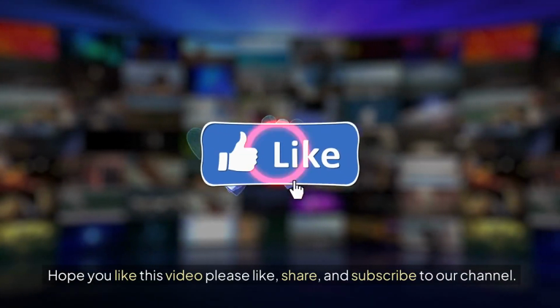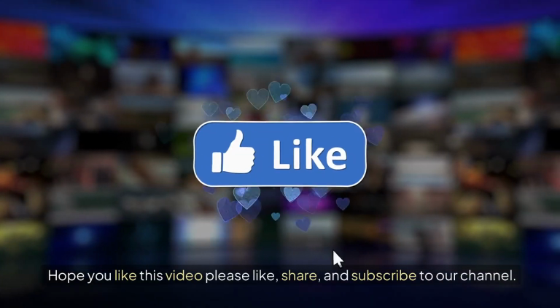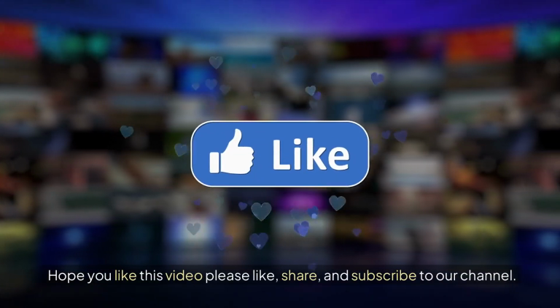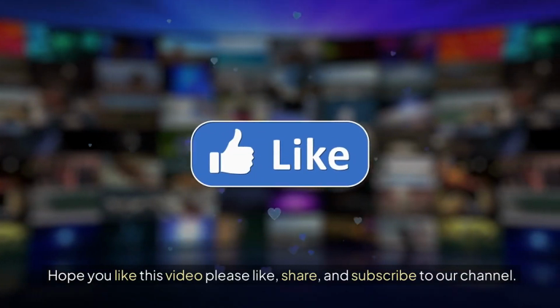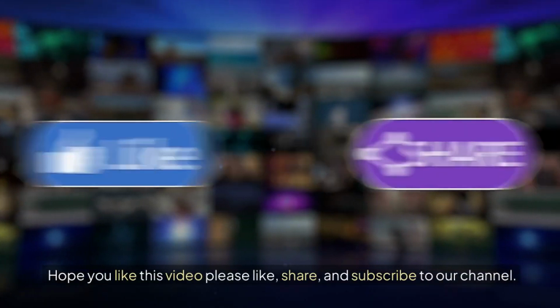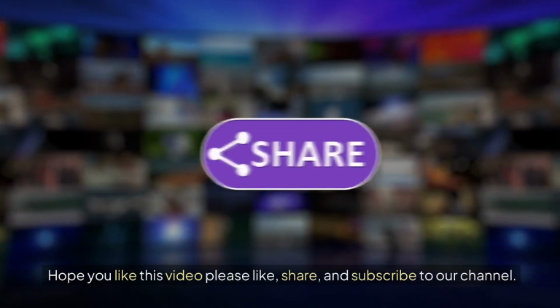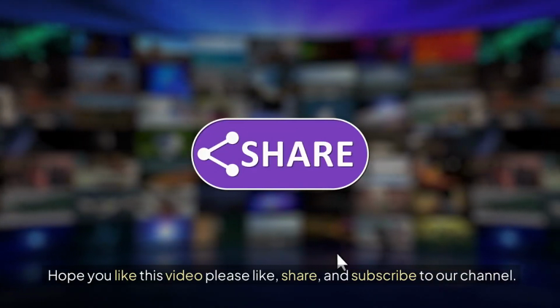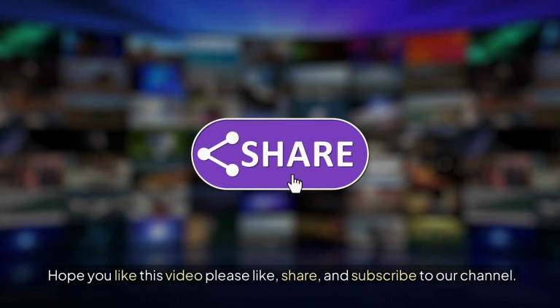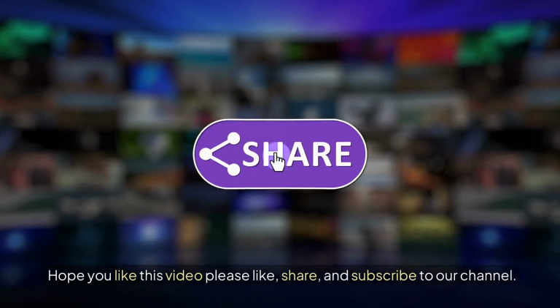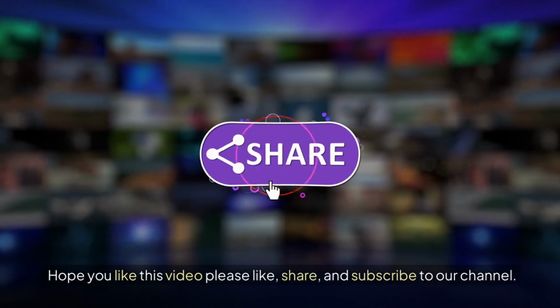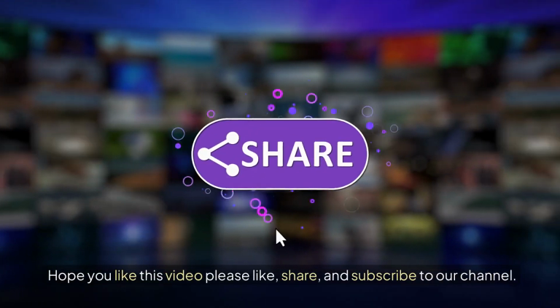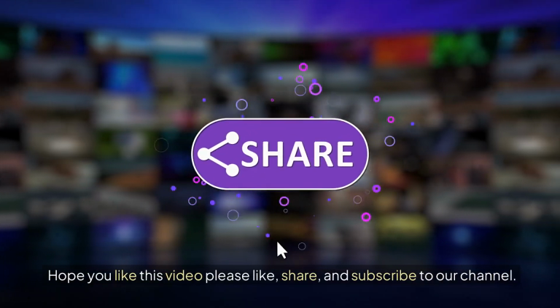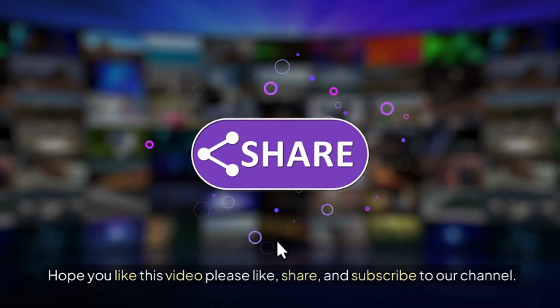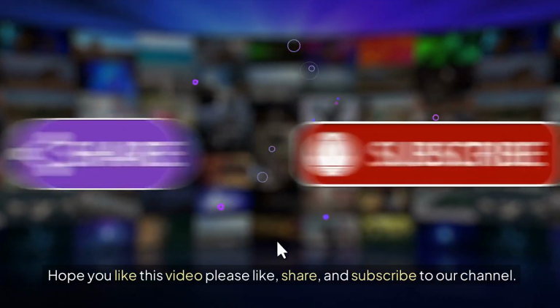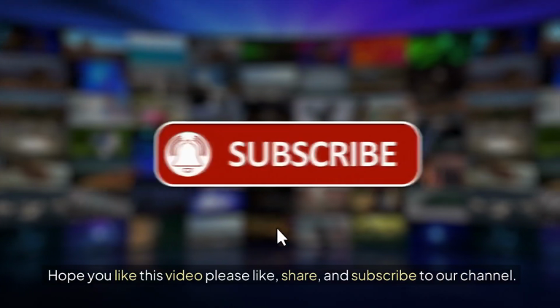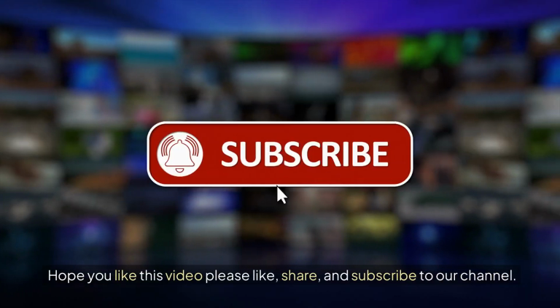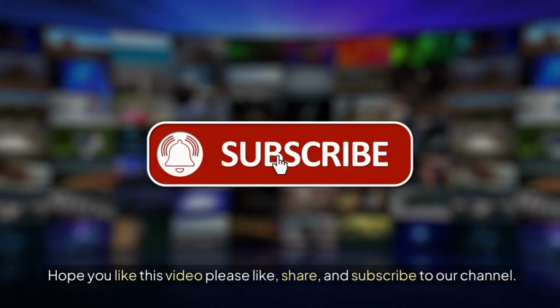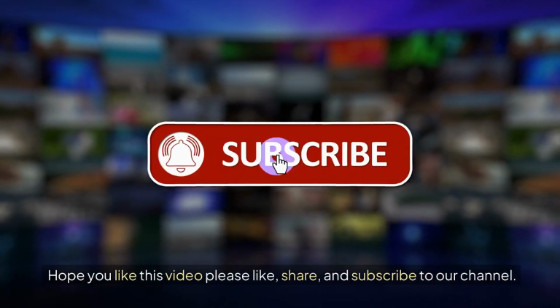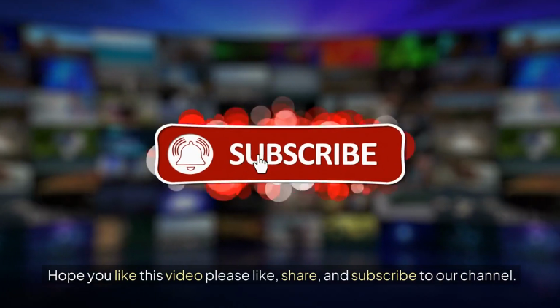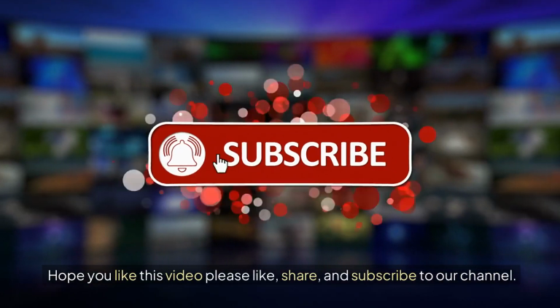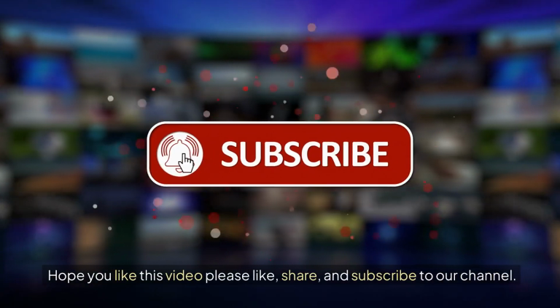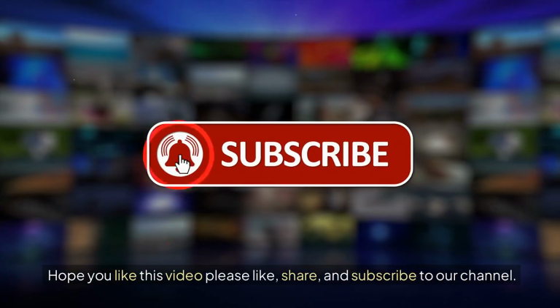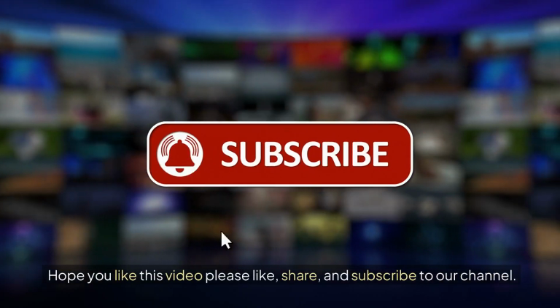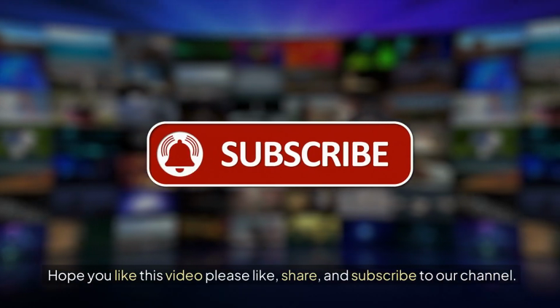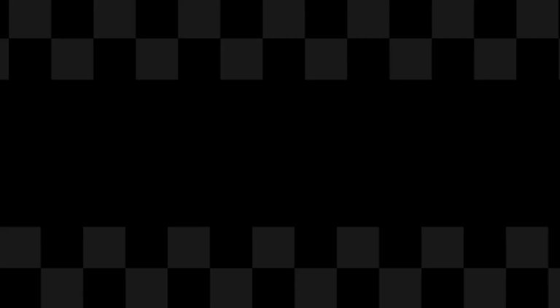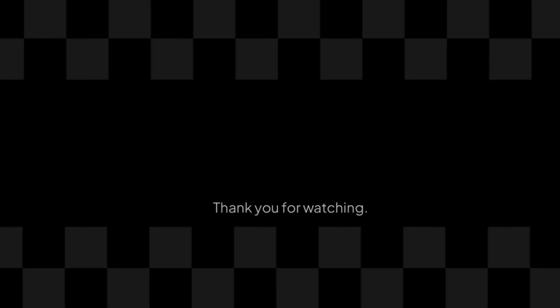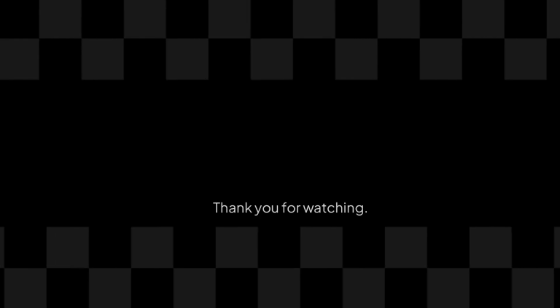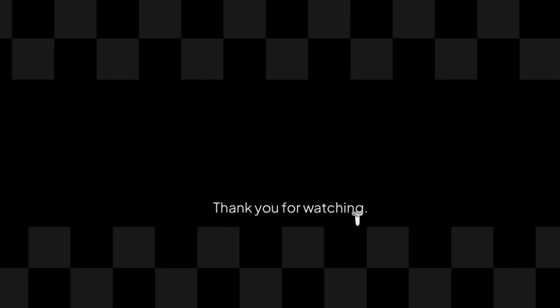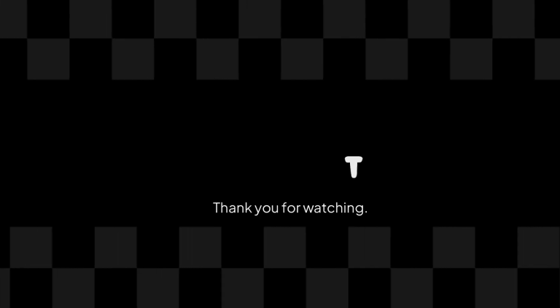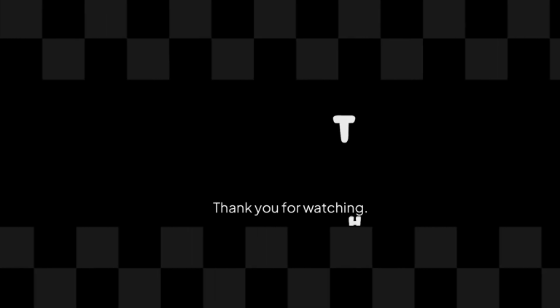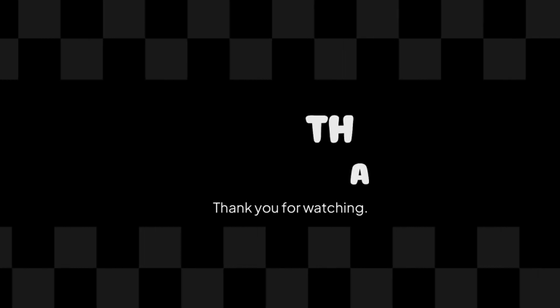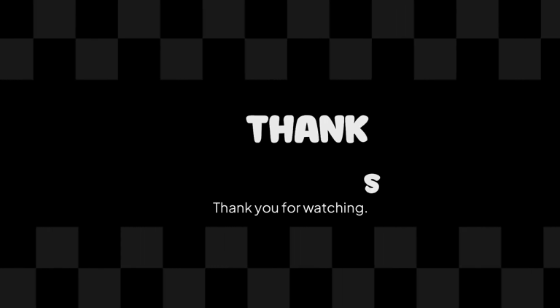Hope you liked this video. Please like, share, and subscribe to our channel. Thank you for watching.